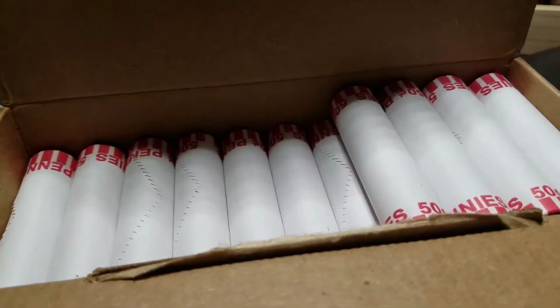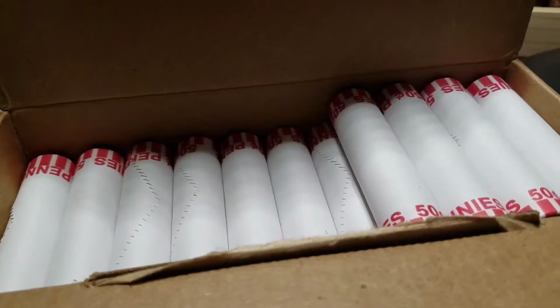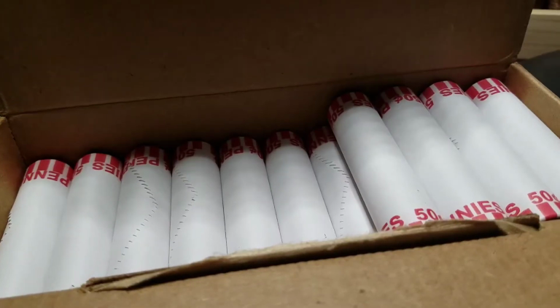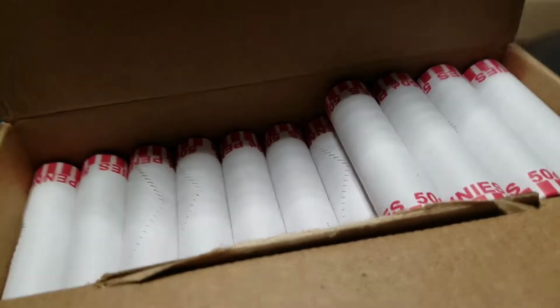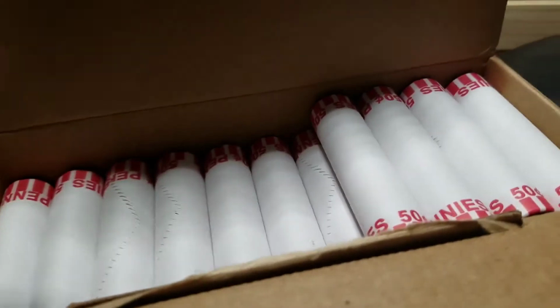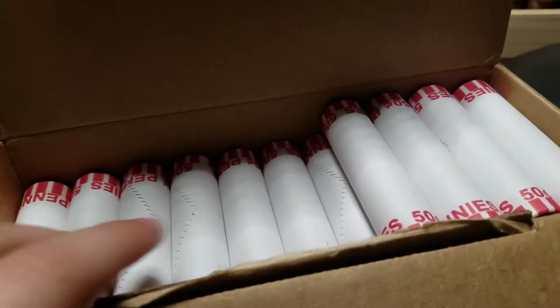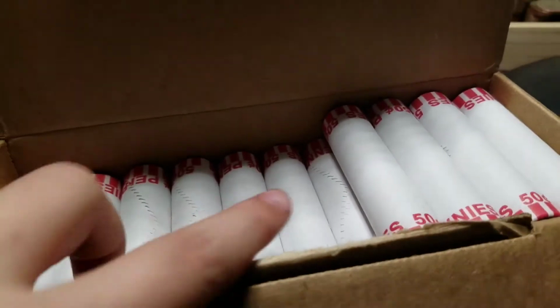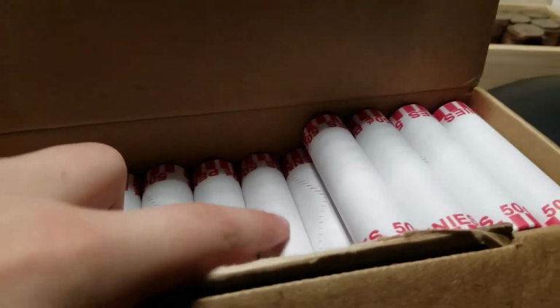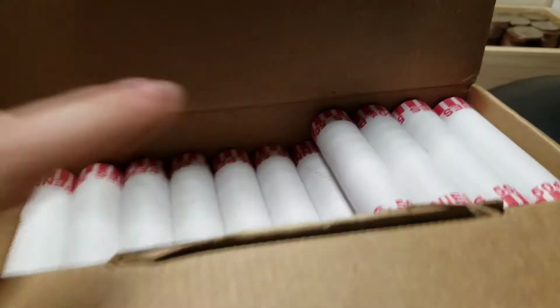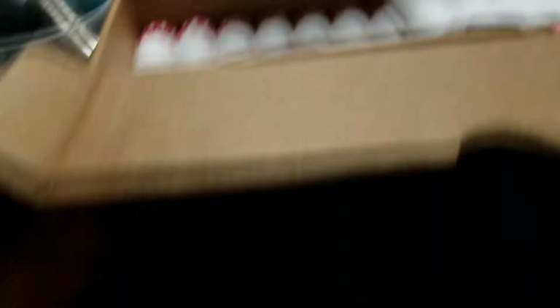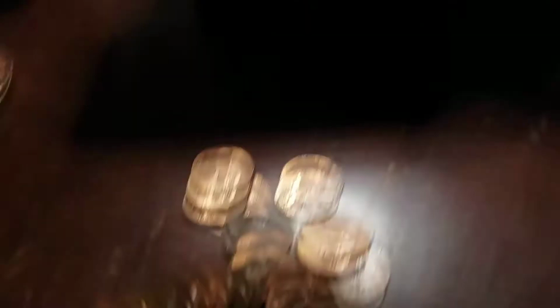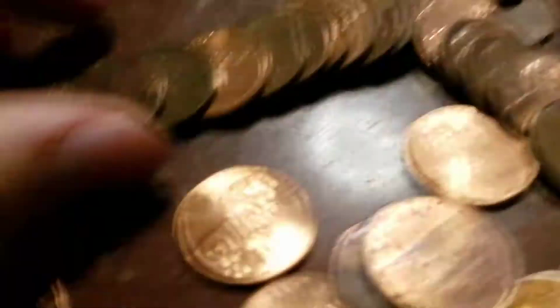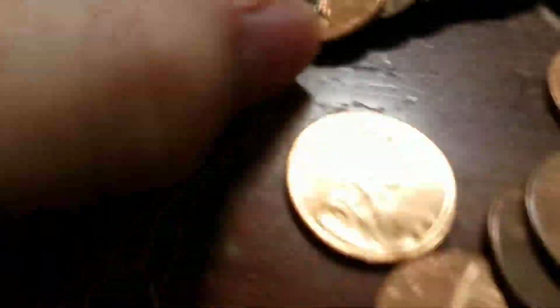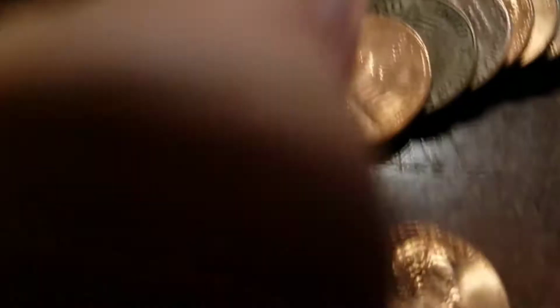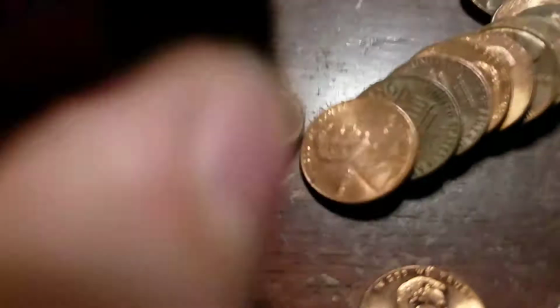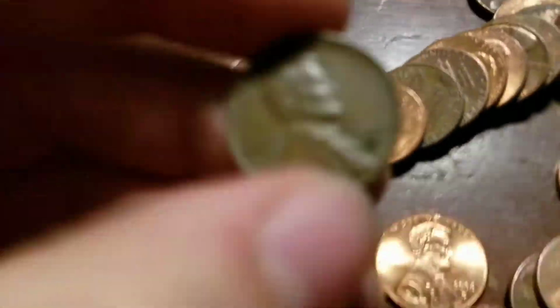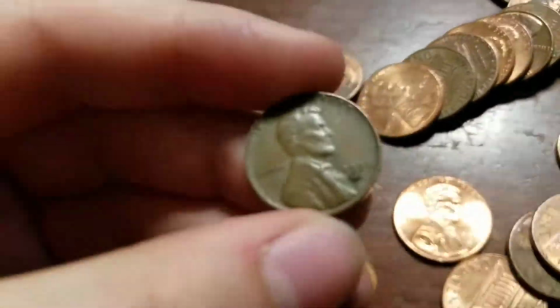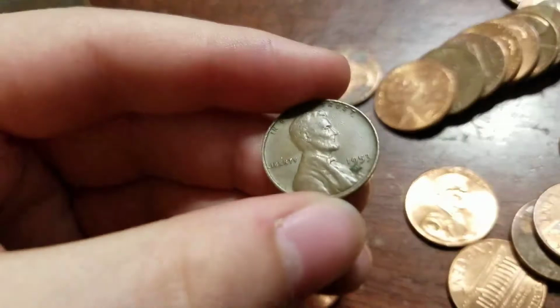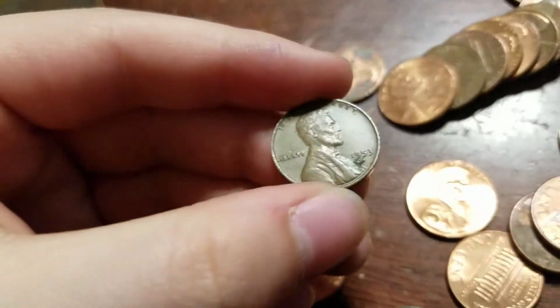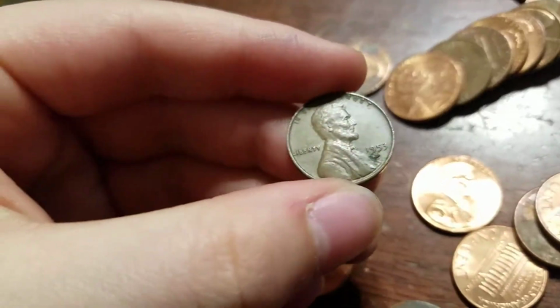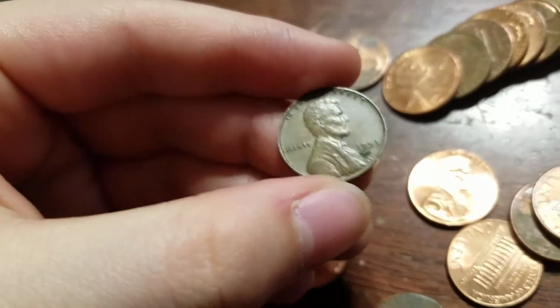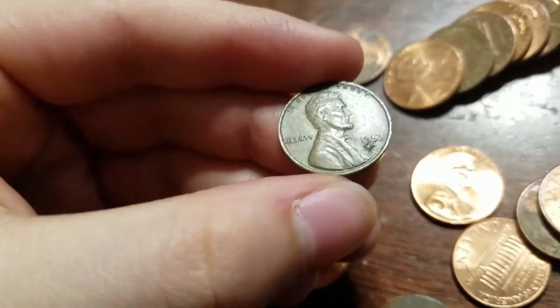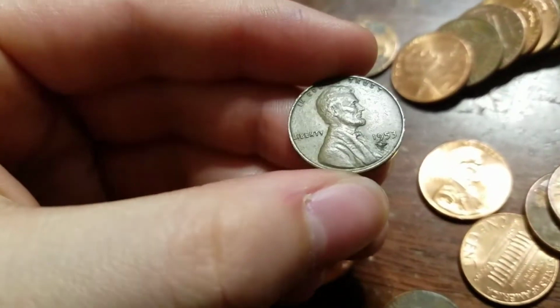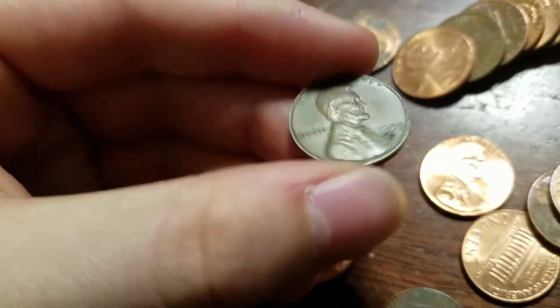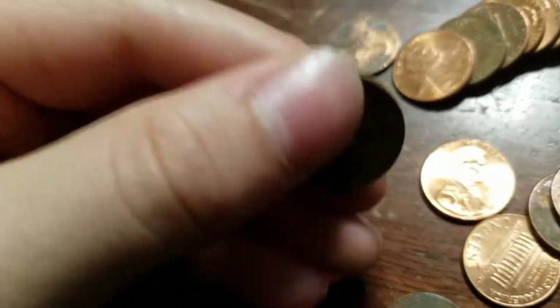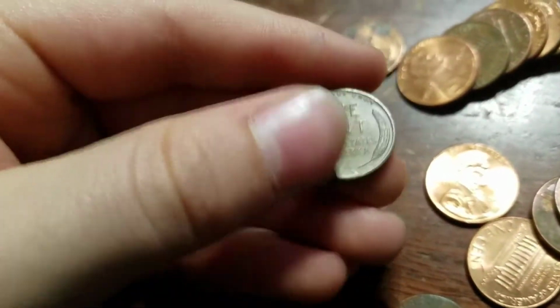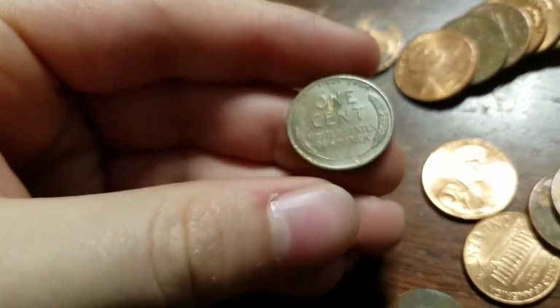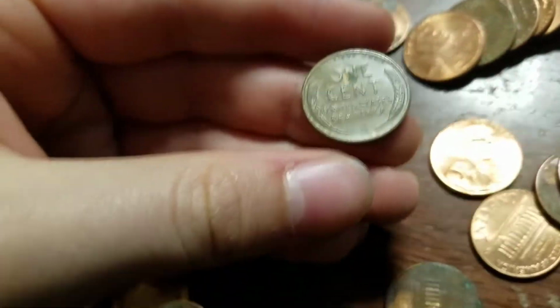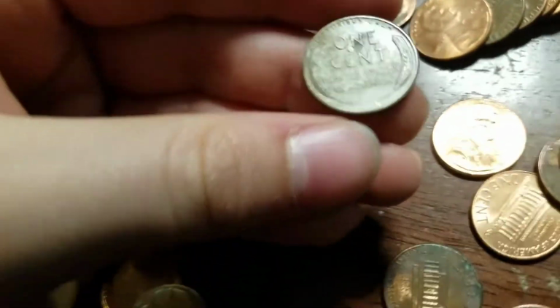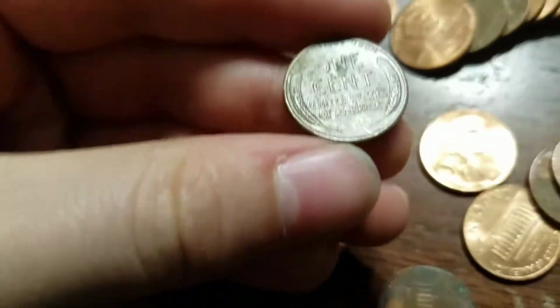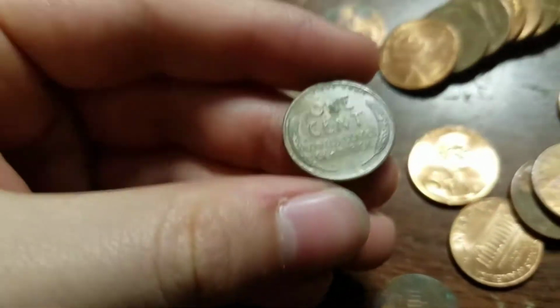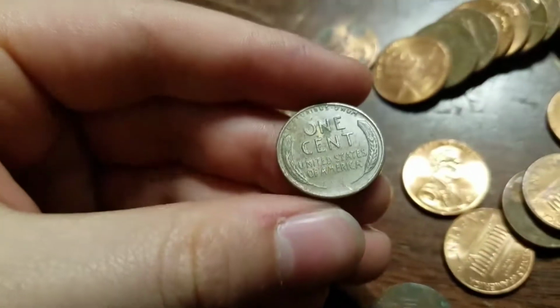Alright guys, we're on the sixth roll and we have our first wheat — 1953 plain — so we're going to keep going.